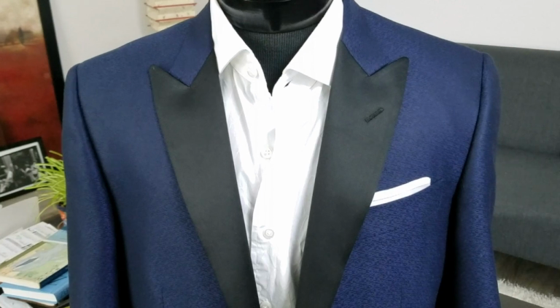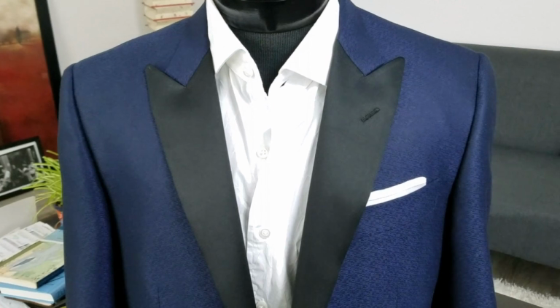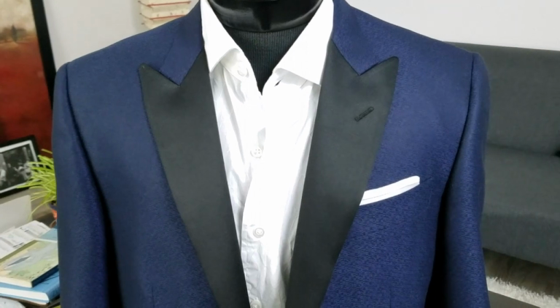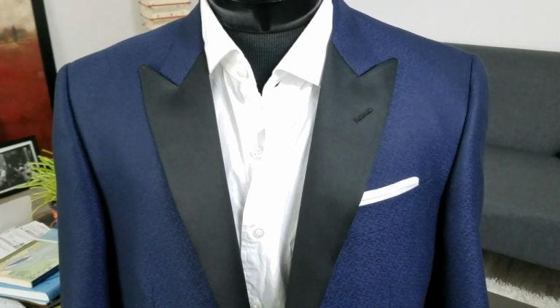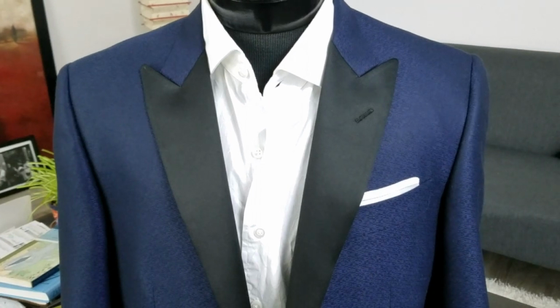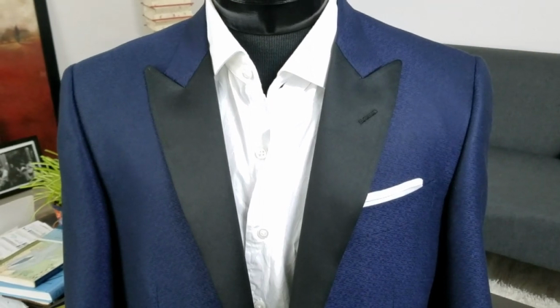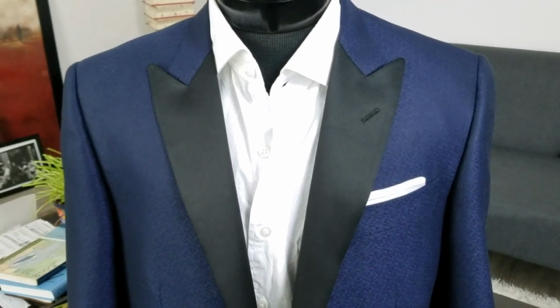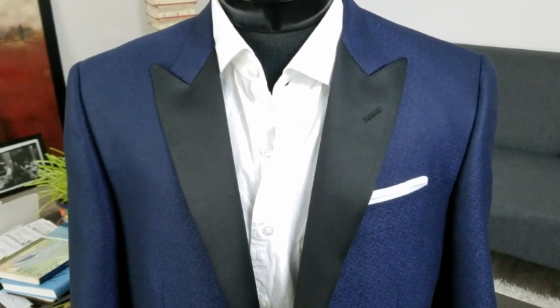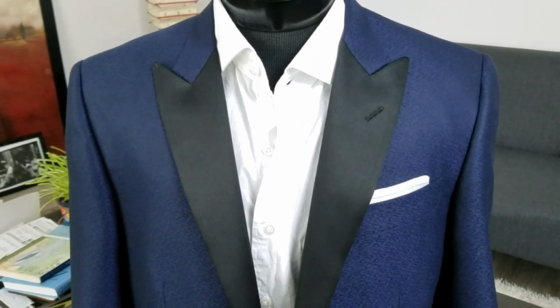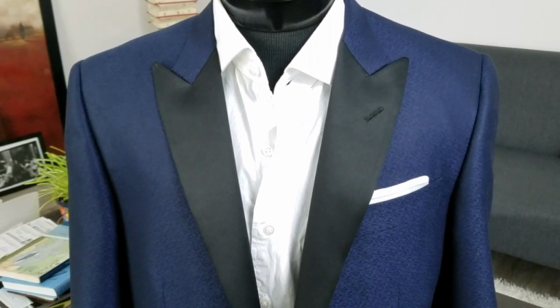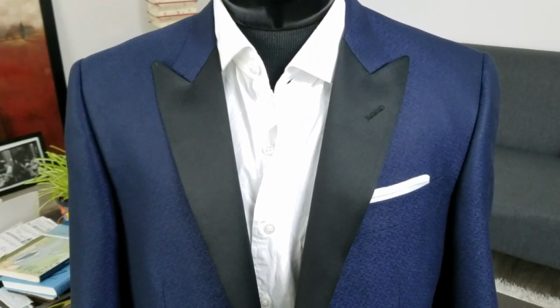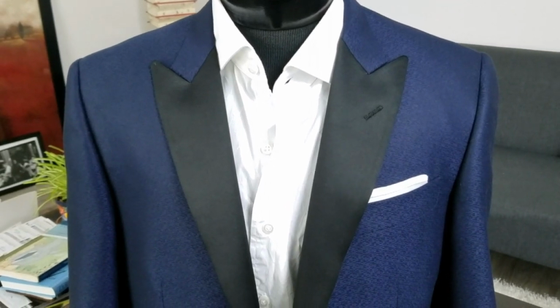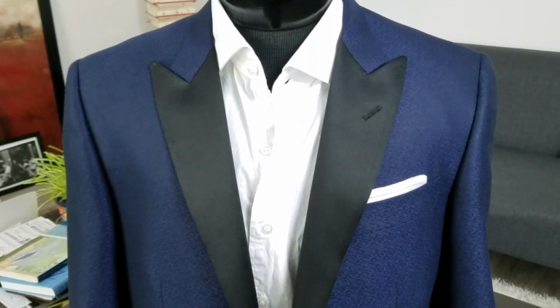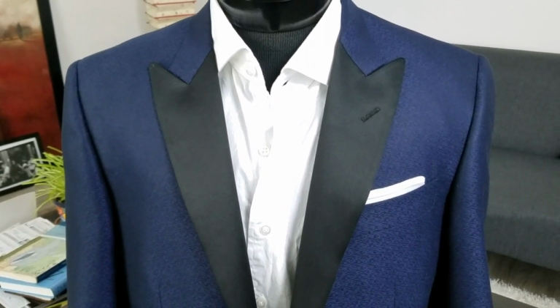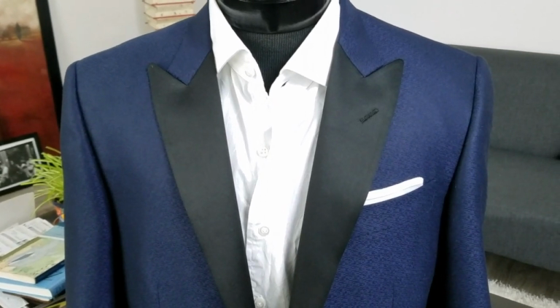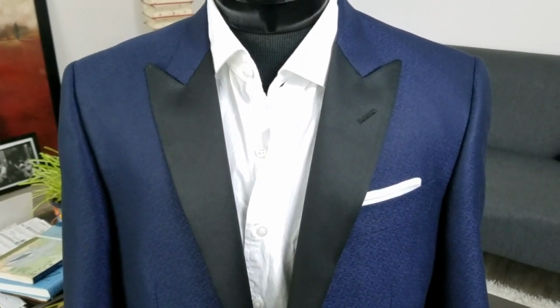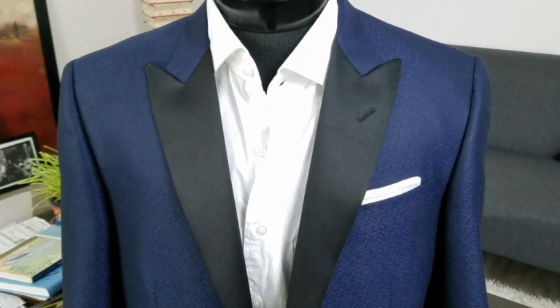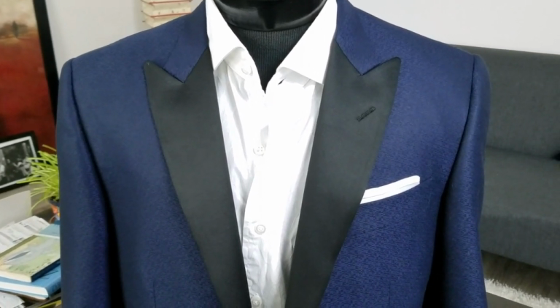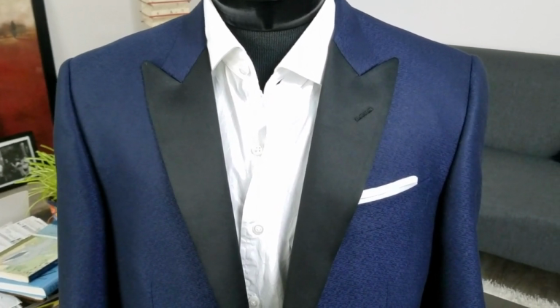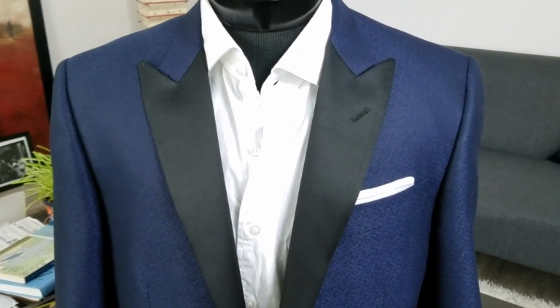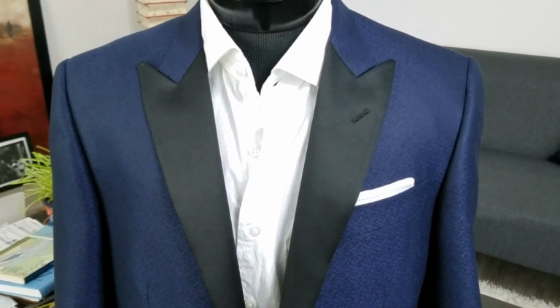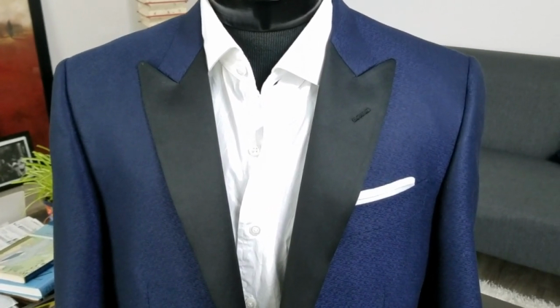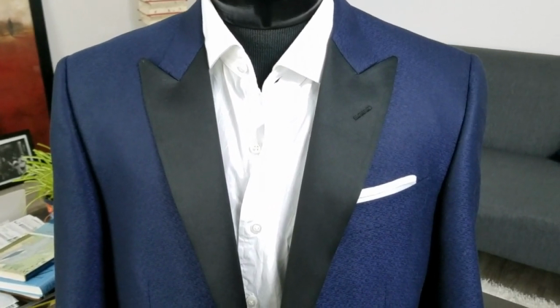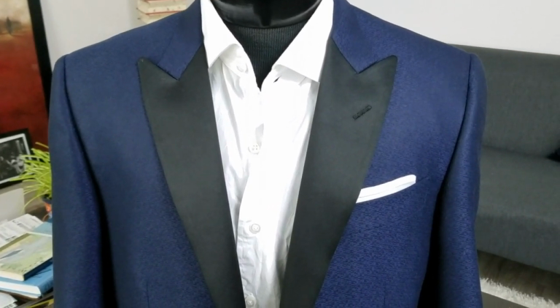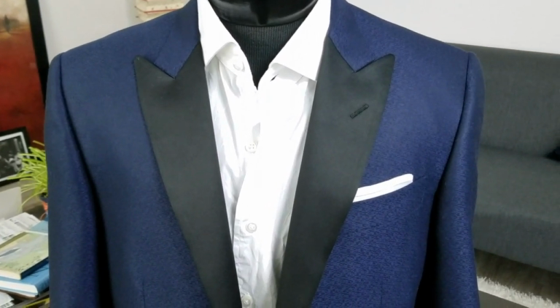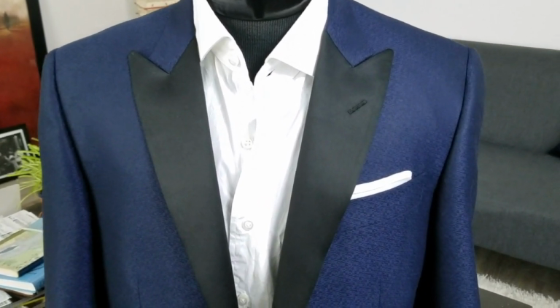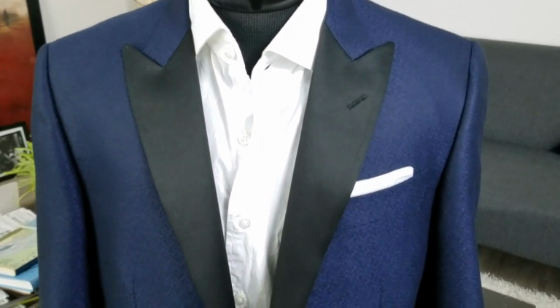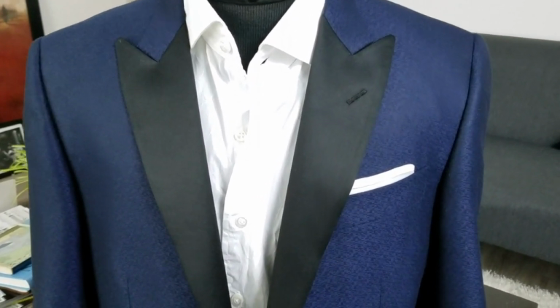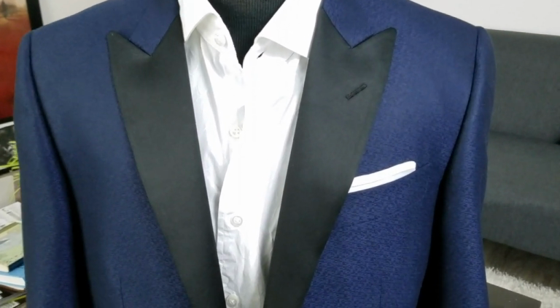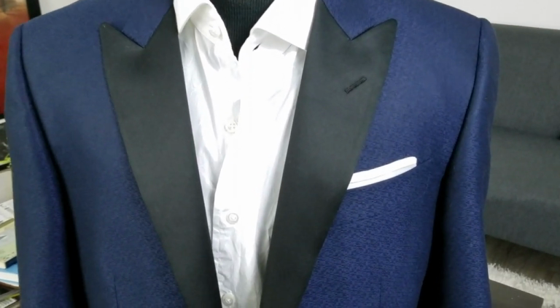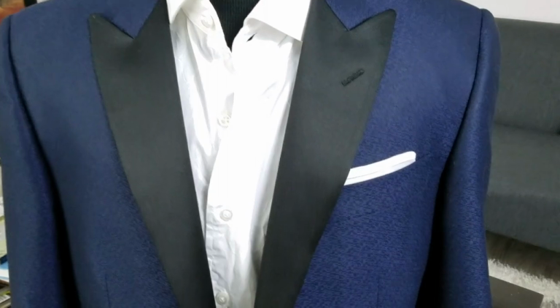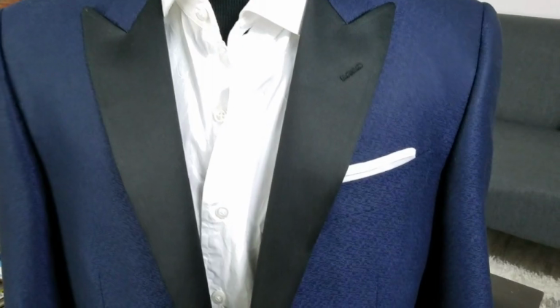Good afternoon everyone. Today we are talking about how to get that nicely pressed pocket square.